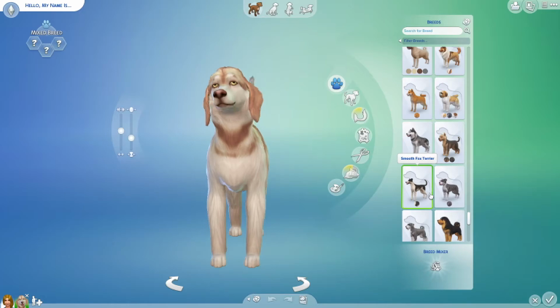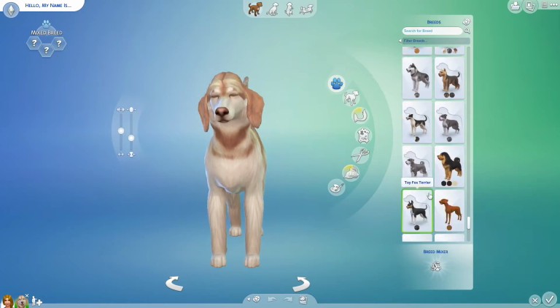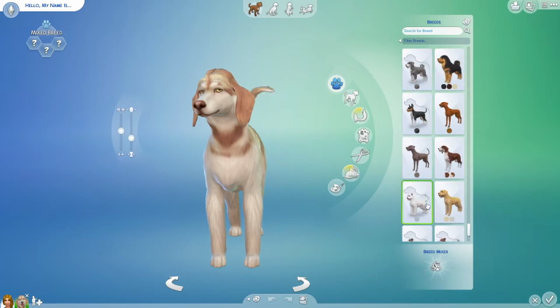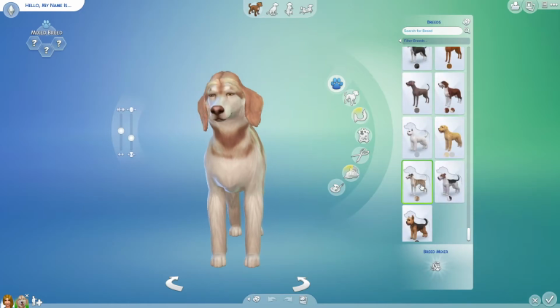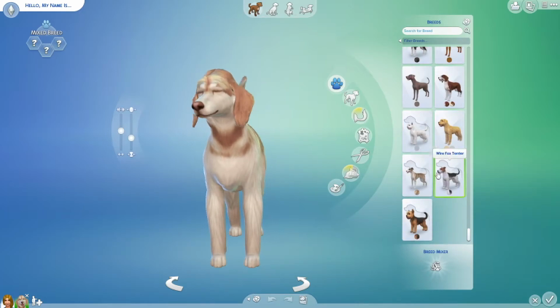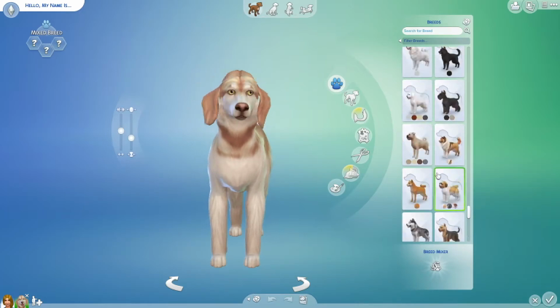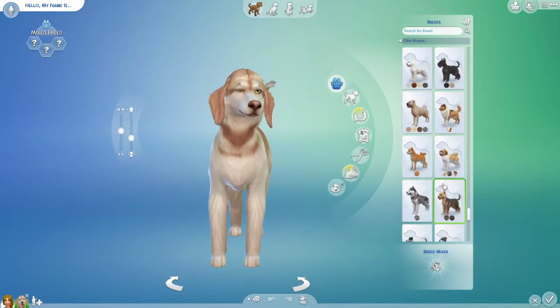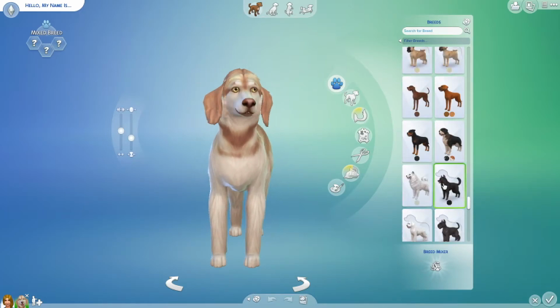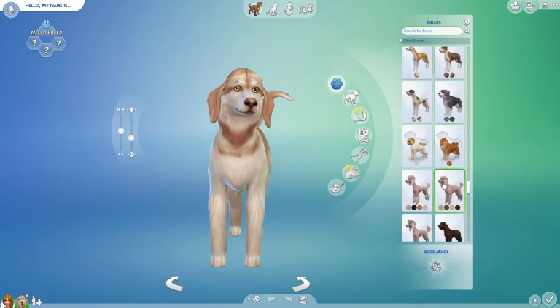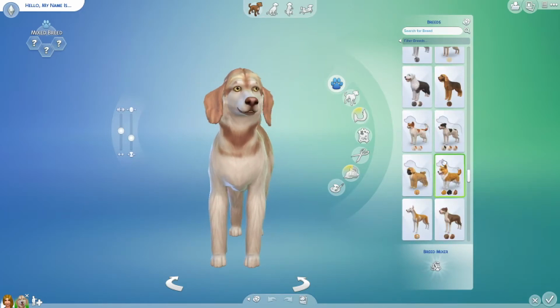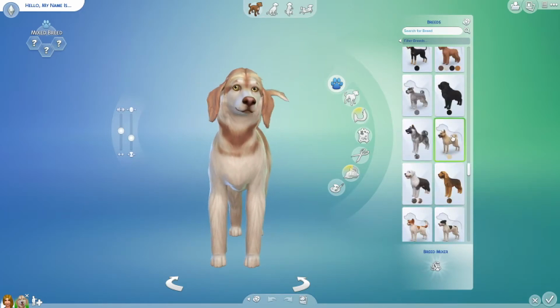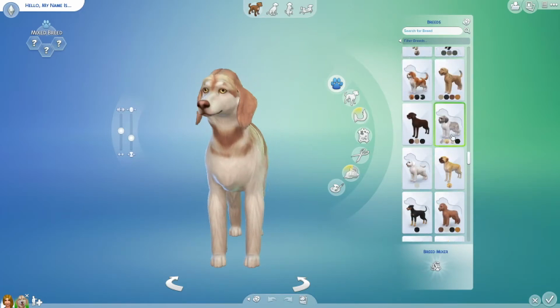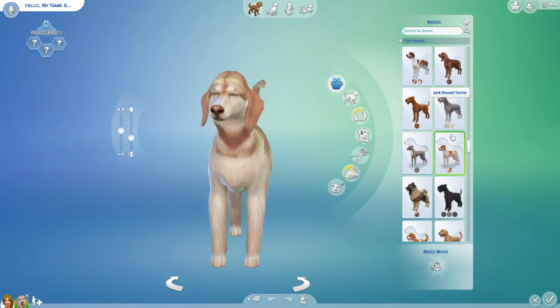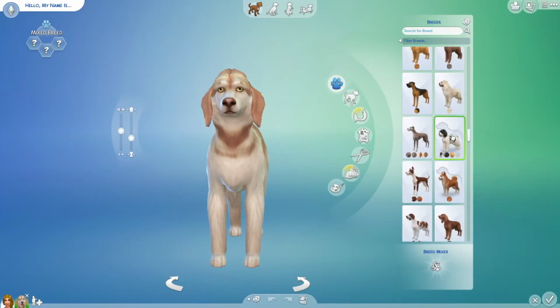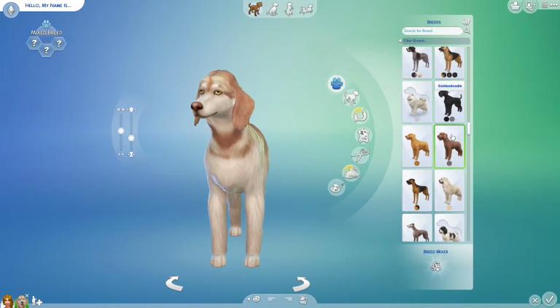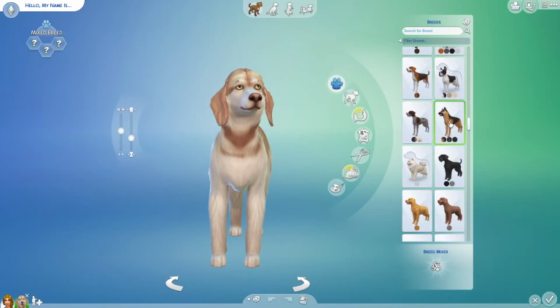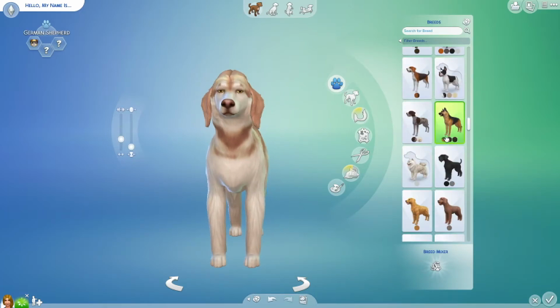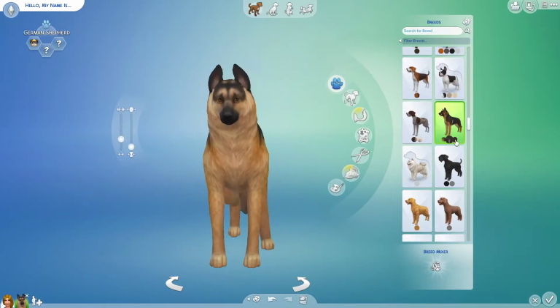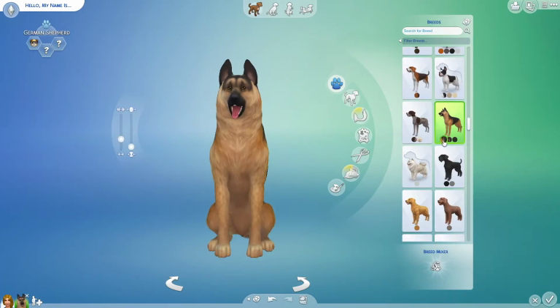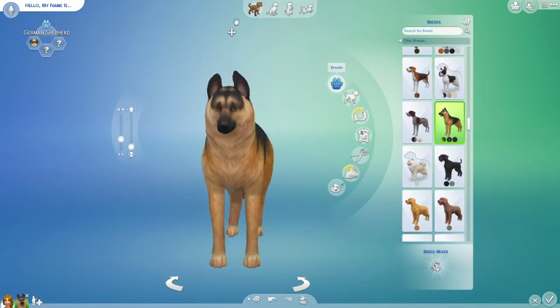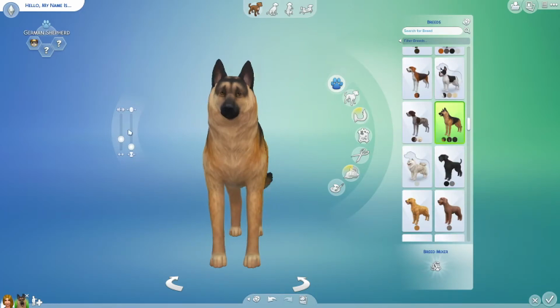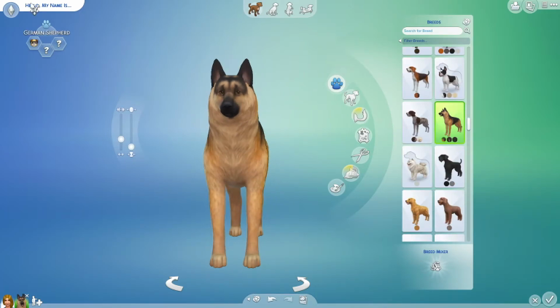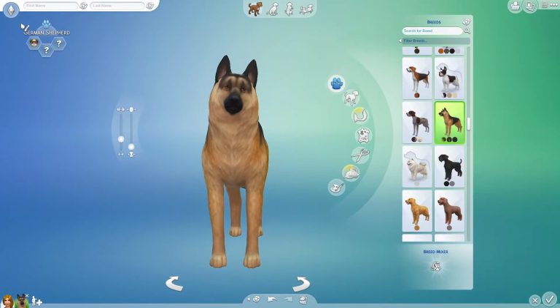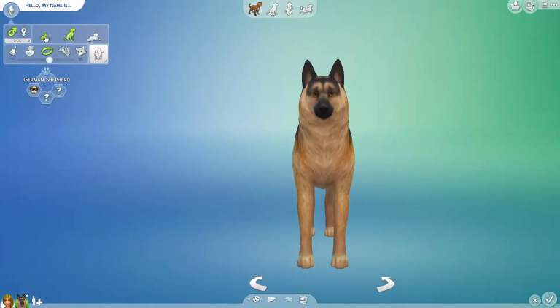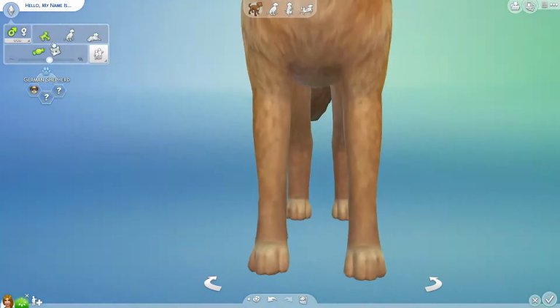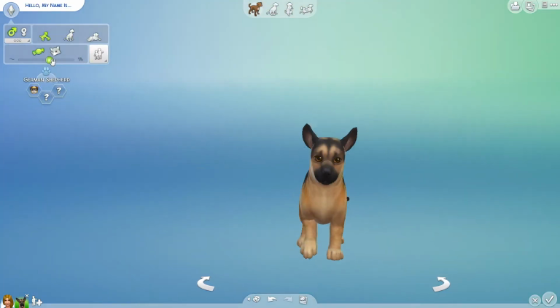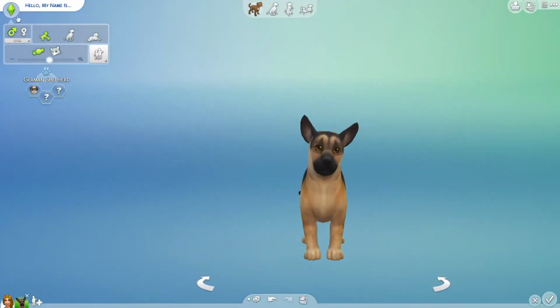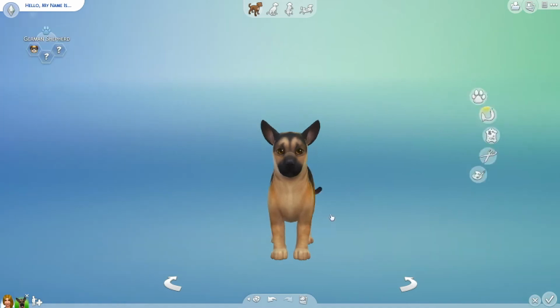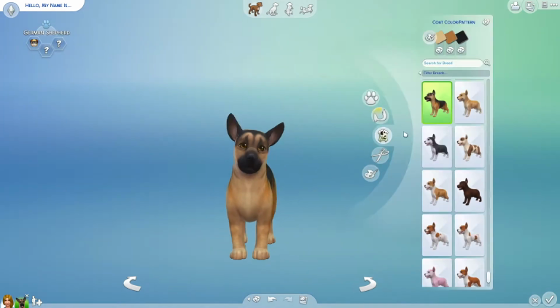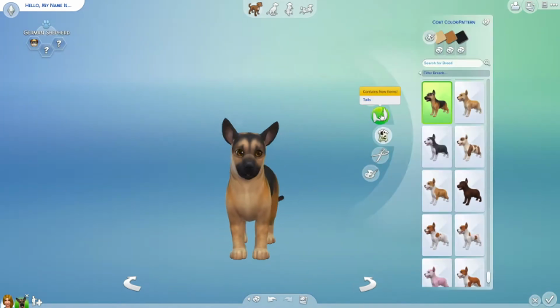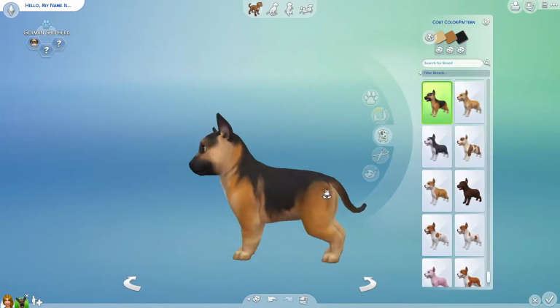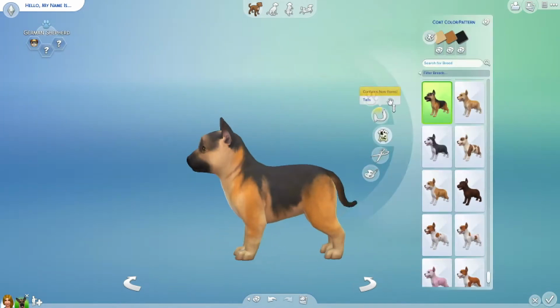Hello everybody and welcome back to another video. Today I am designing three more Disney characters.